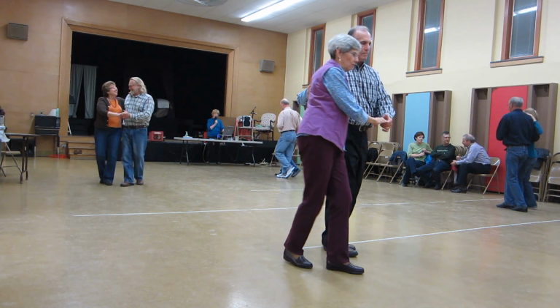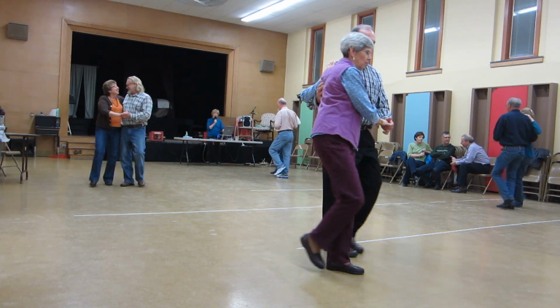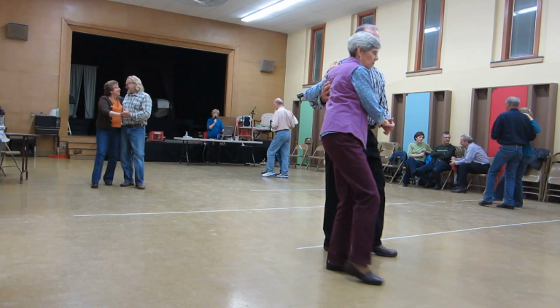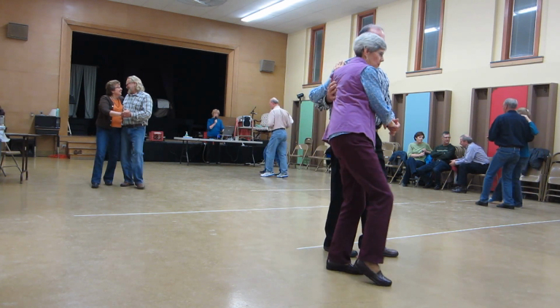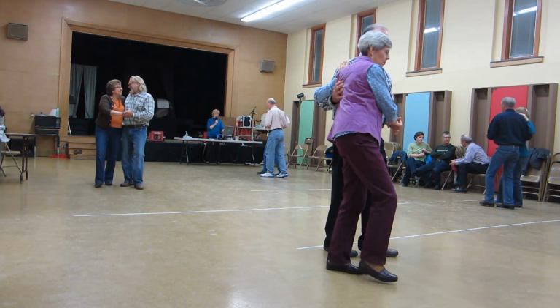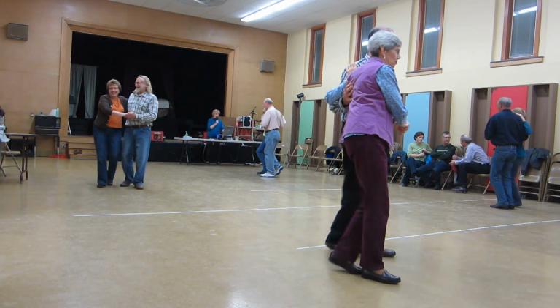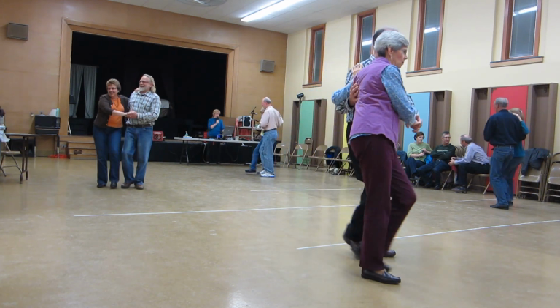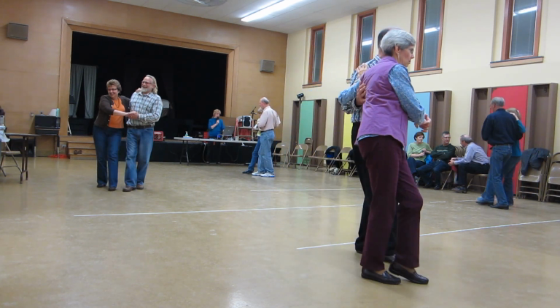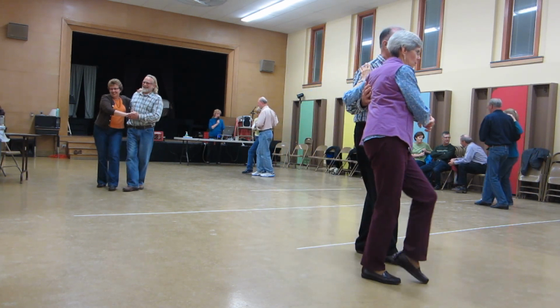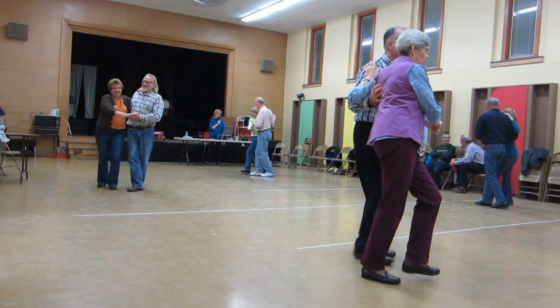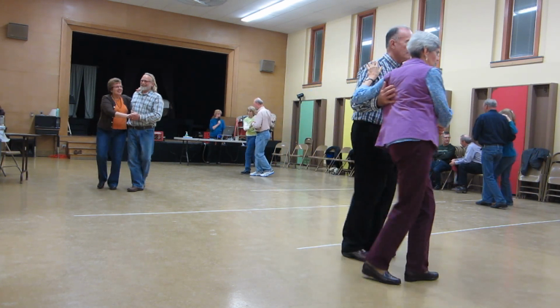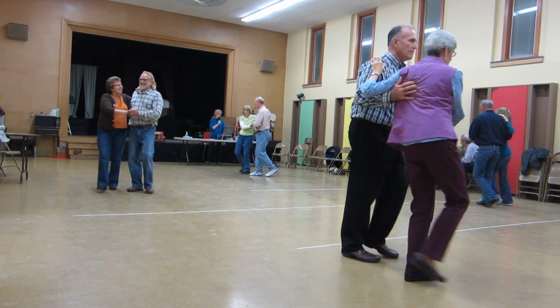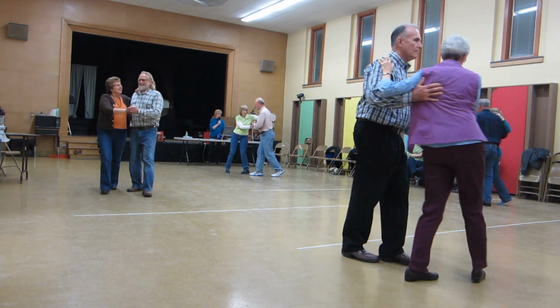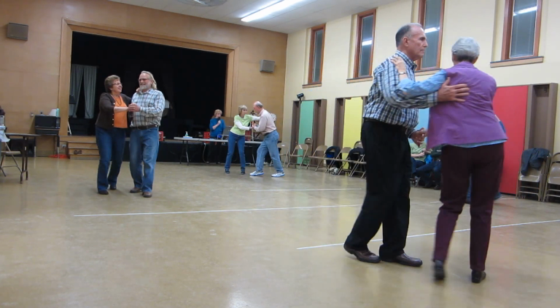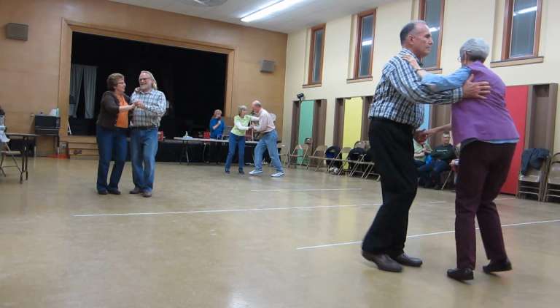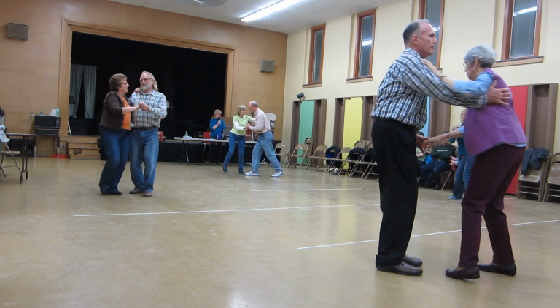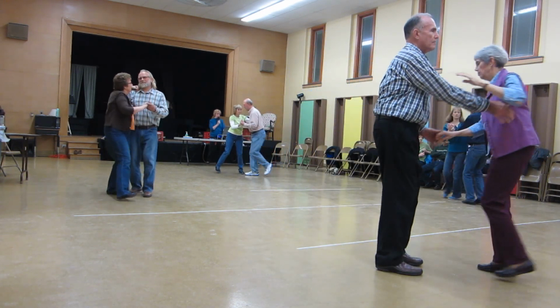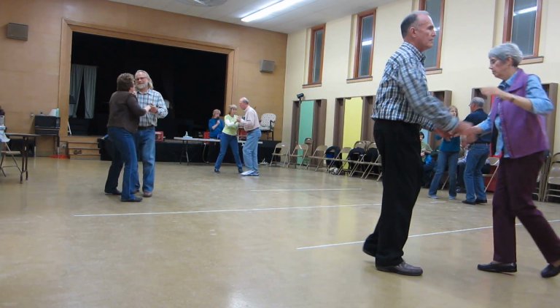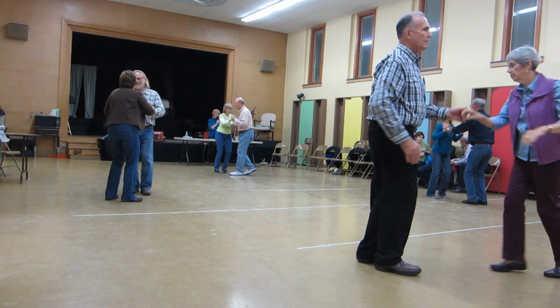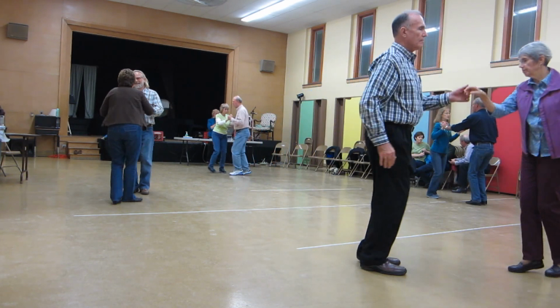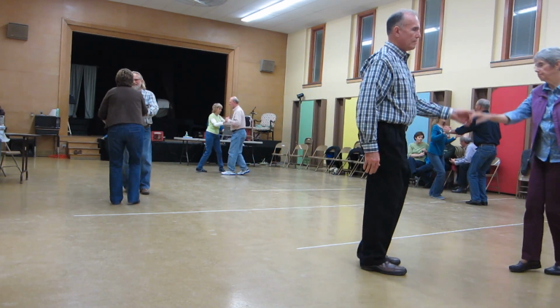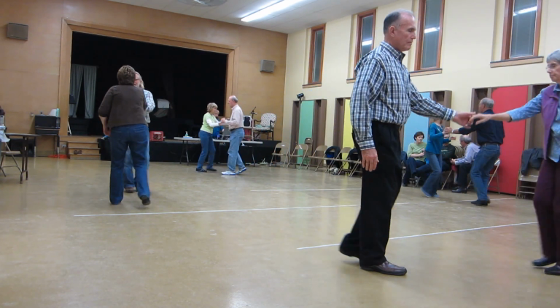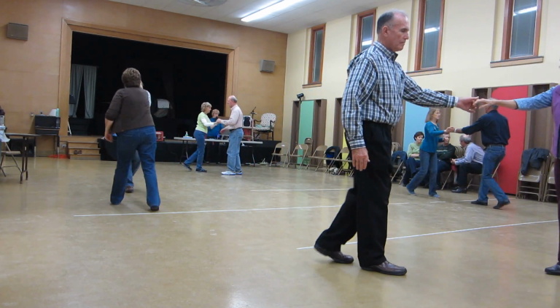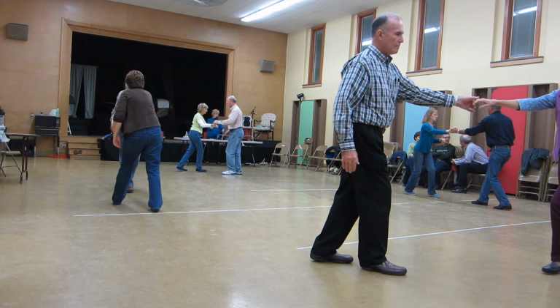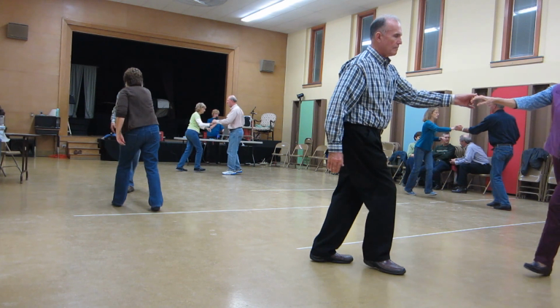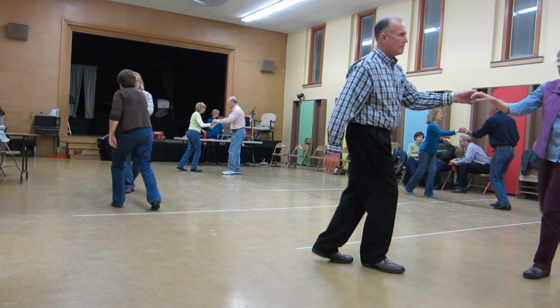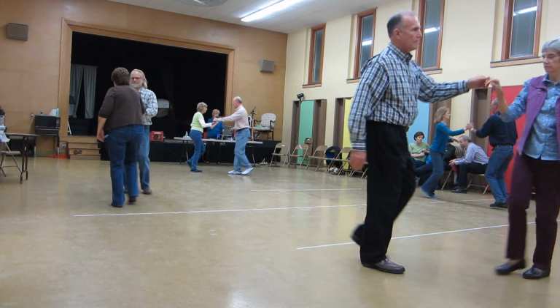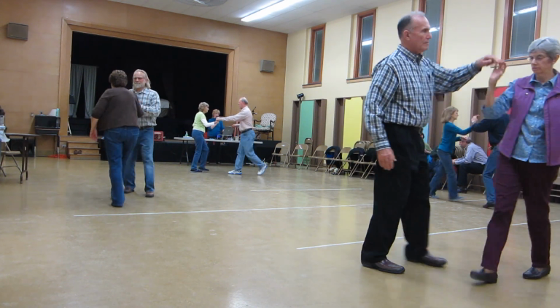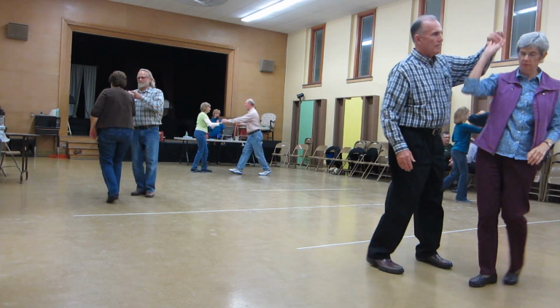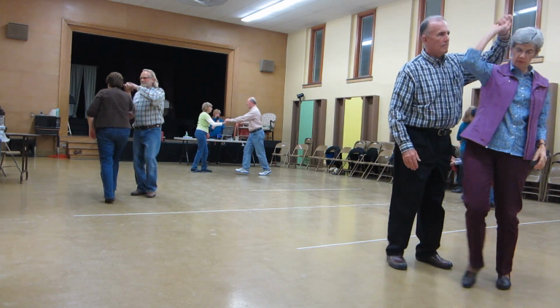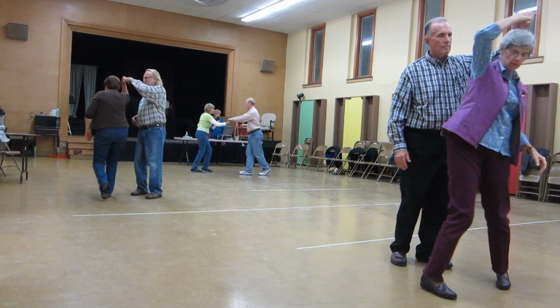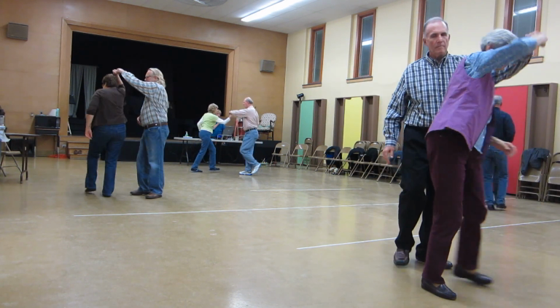Roll away, change left to right, change hands behind the back.